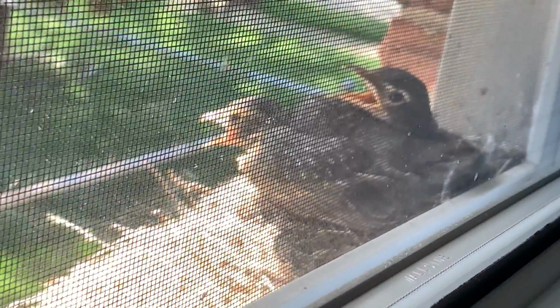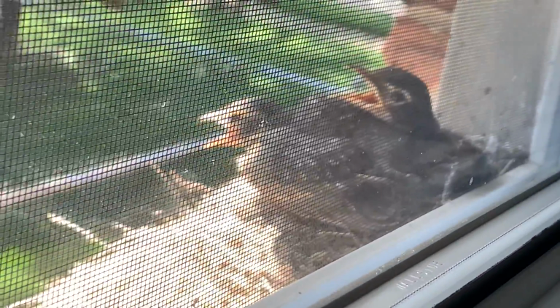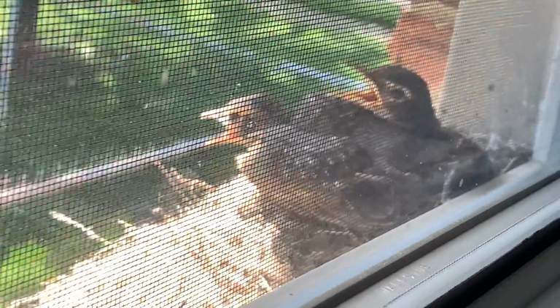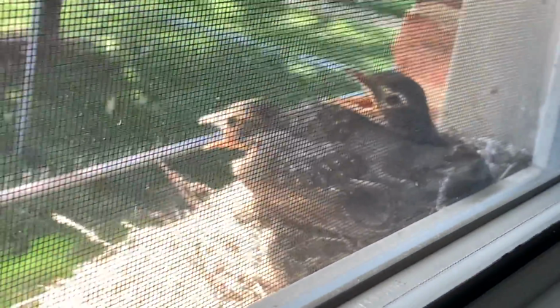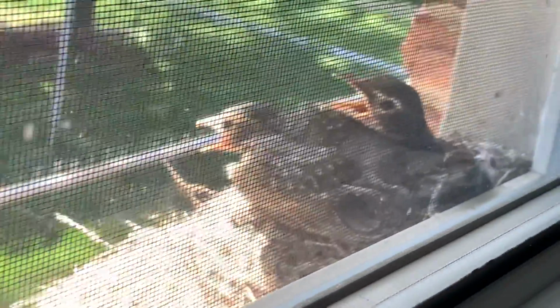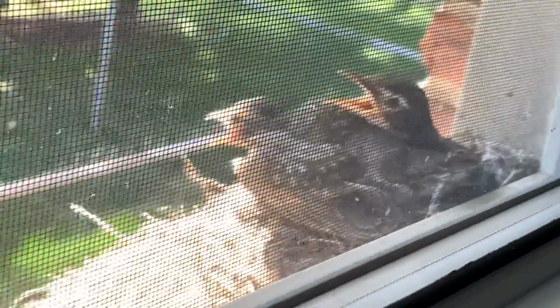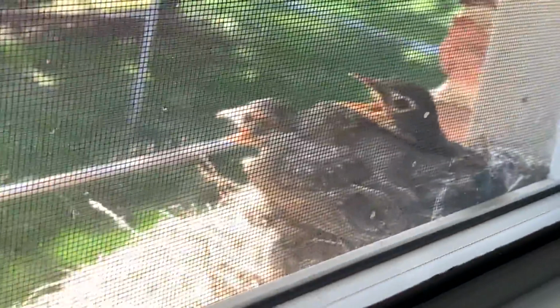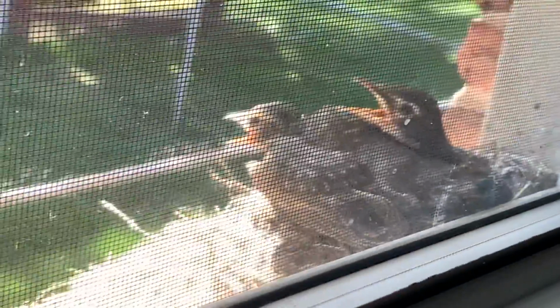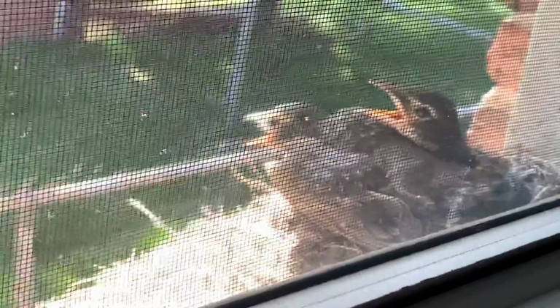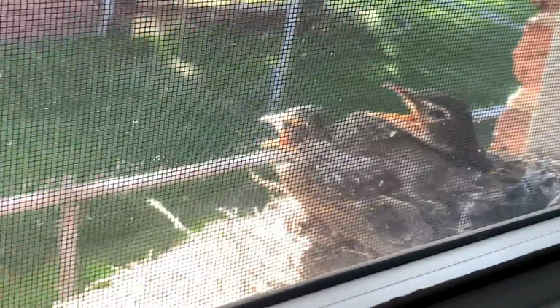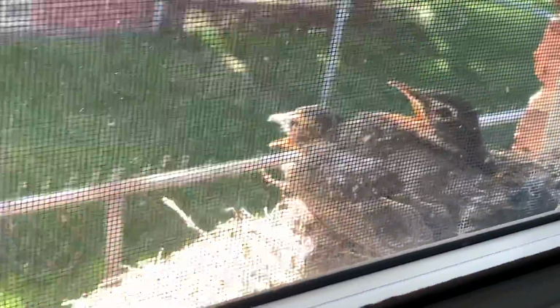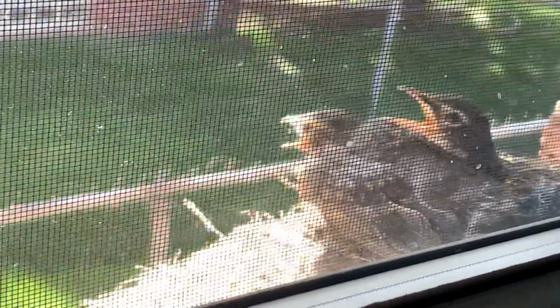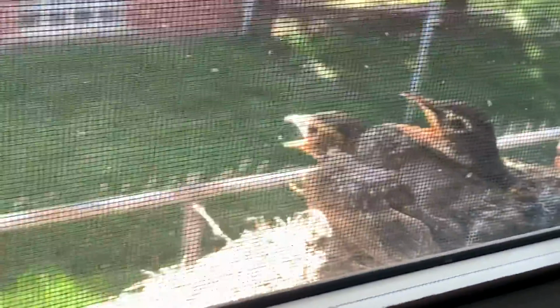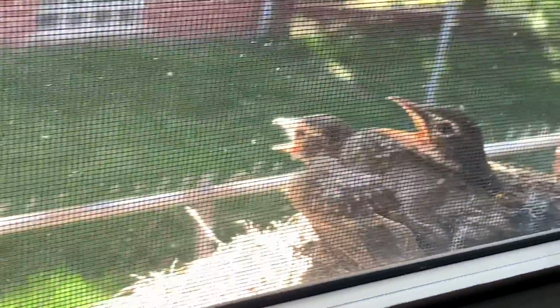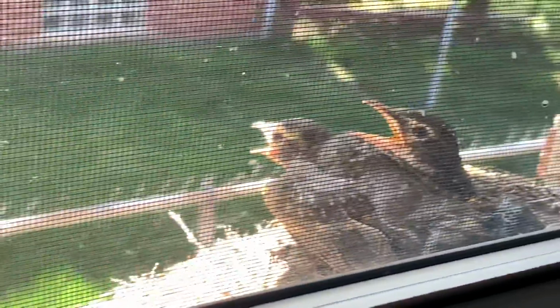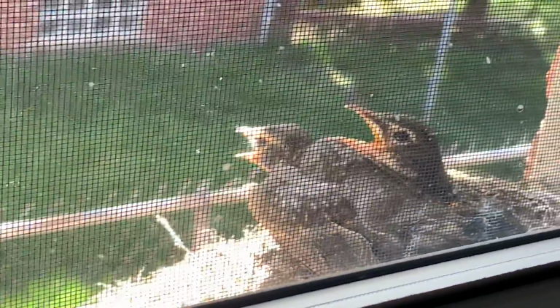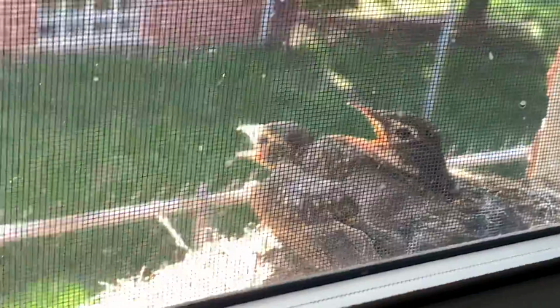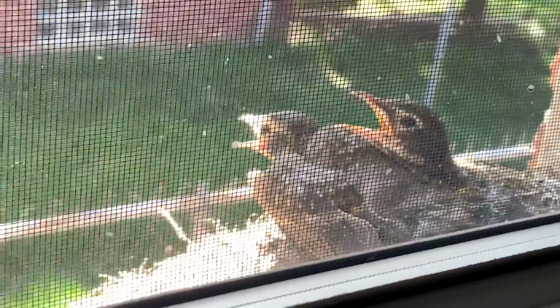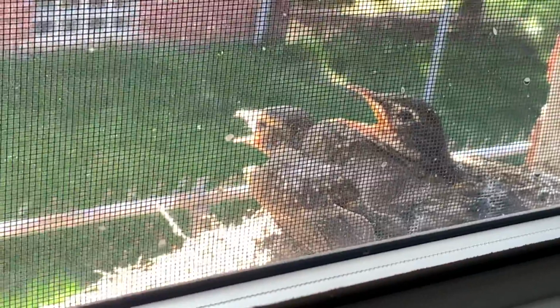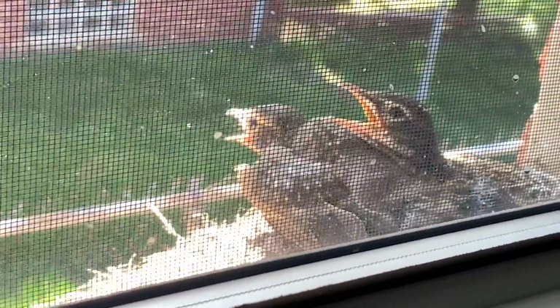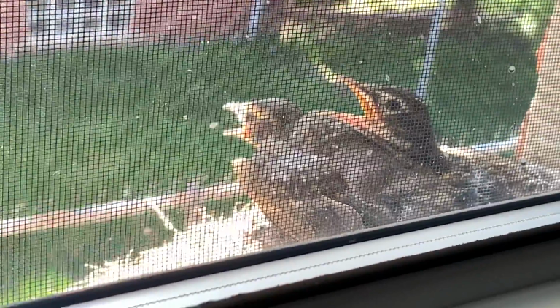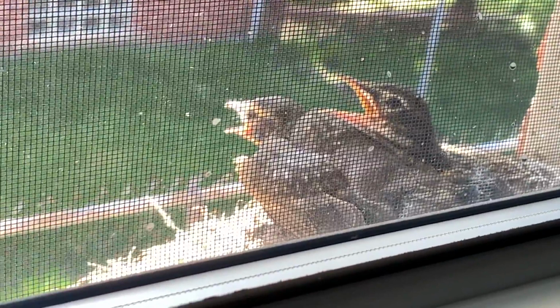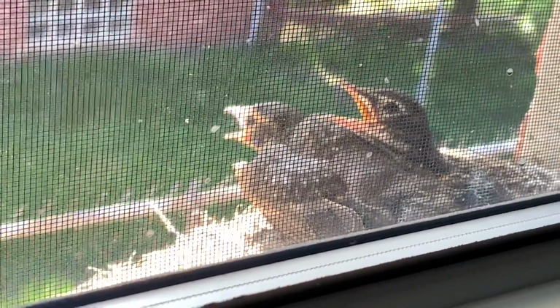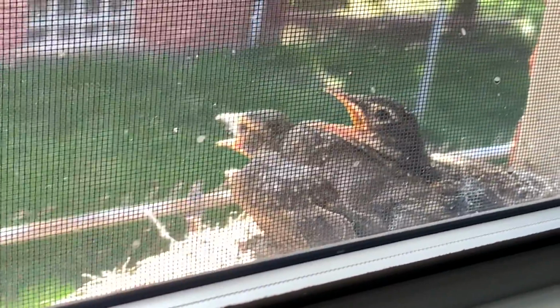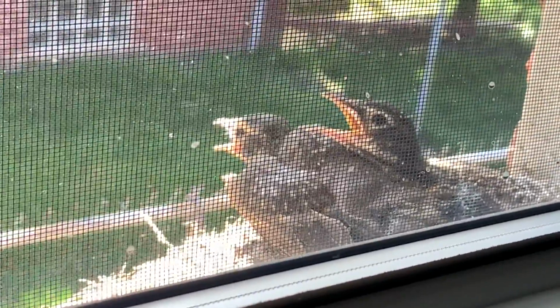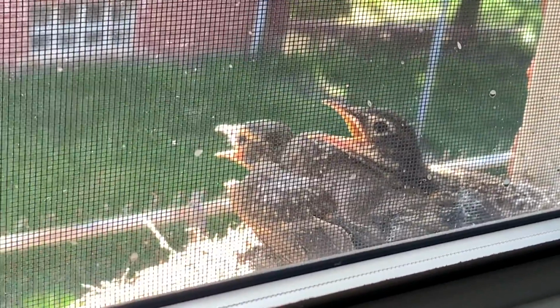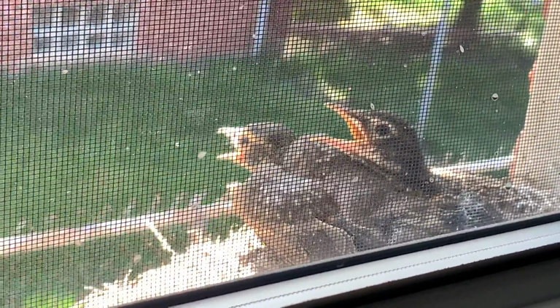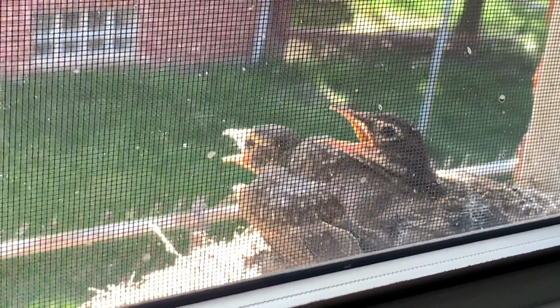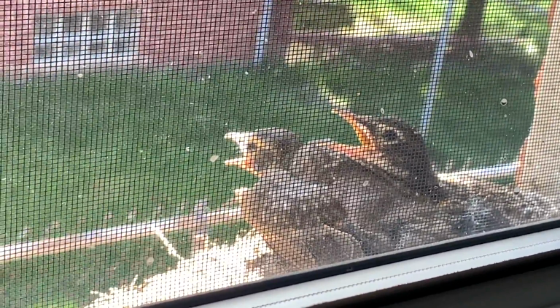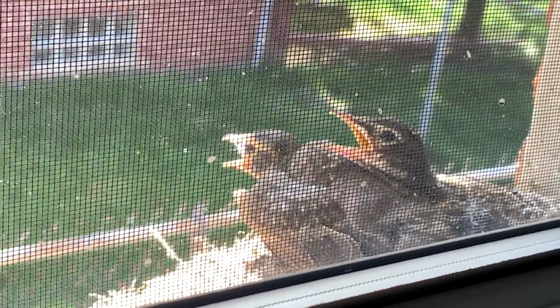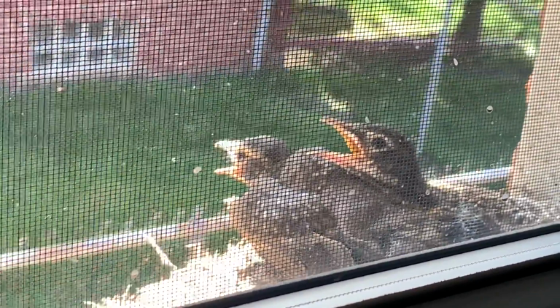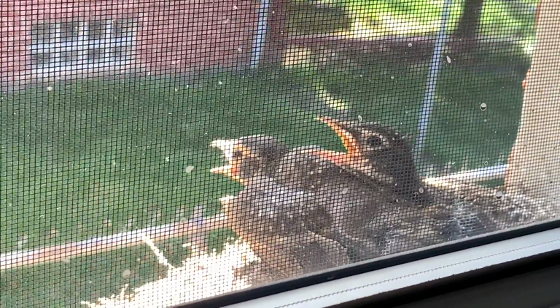And you can see that one baby is holding their mouth open. Two babies are holding their mouths open. There's one robin here and two.